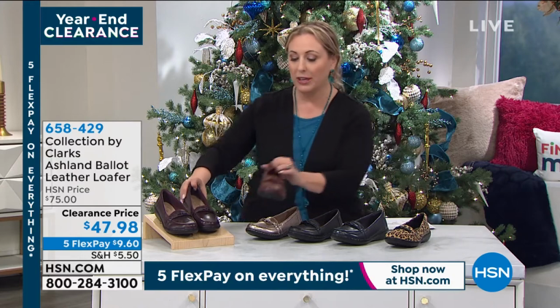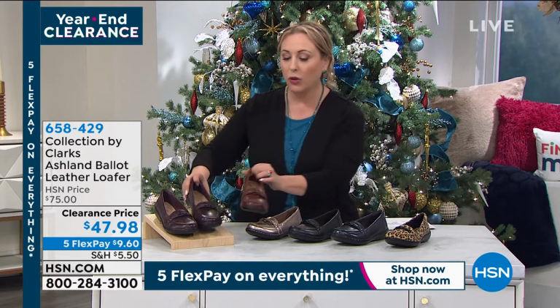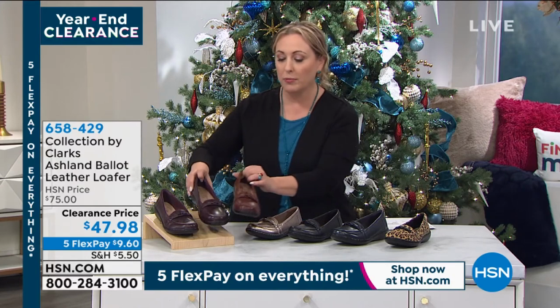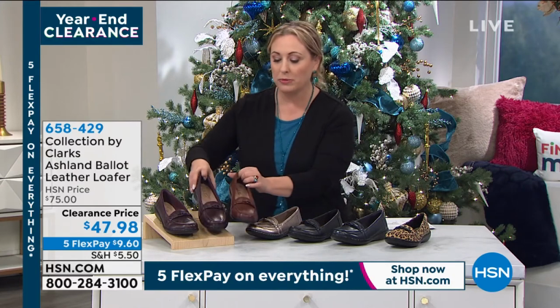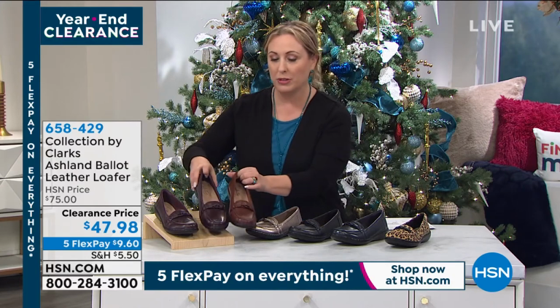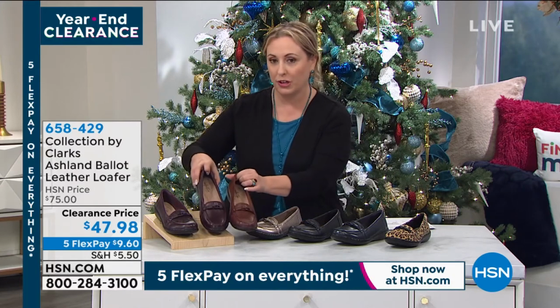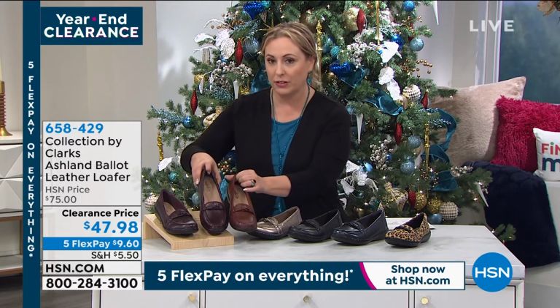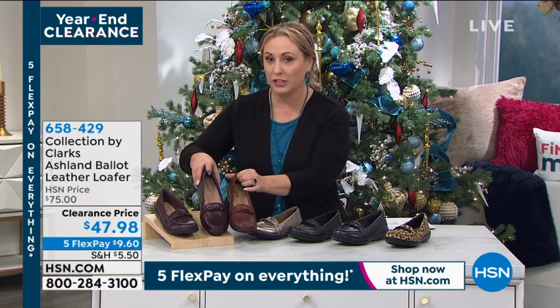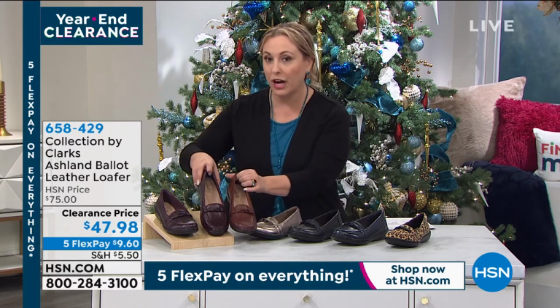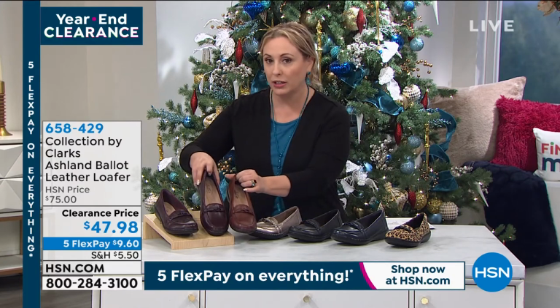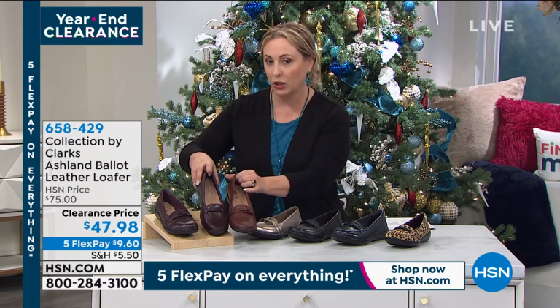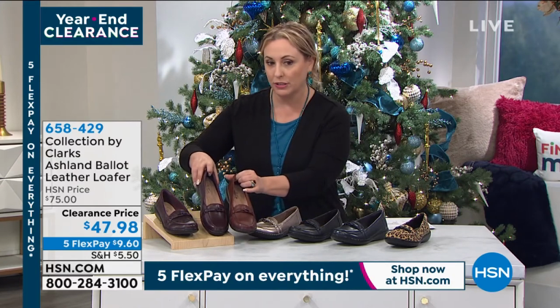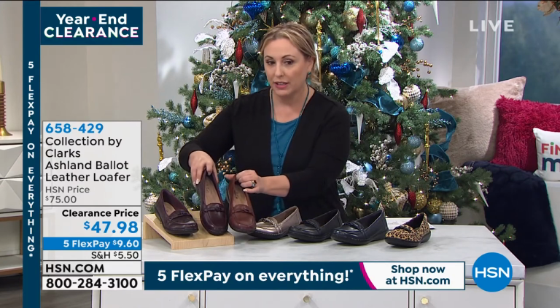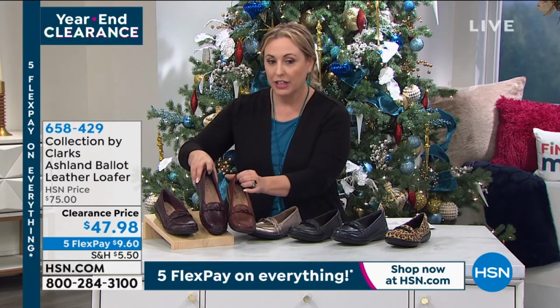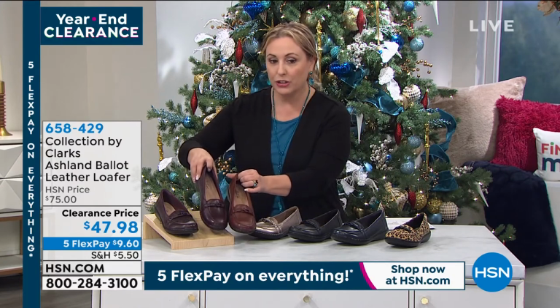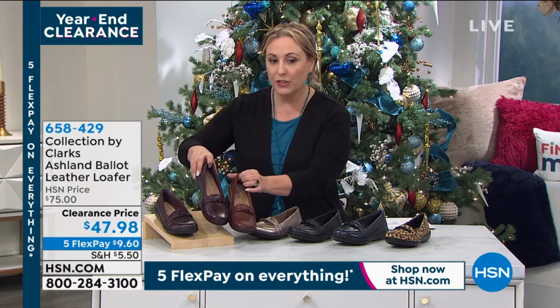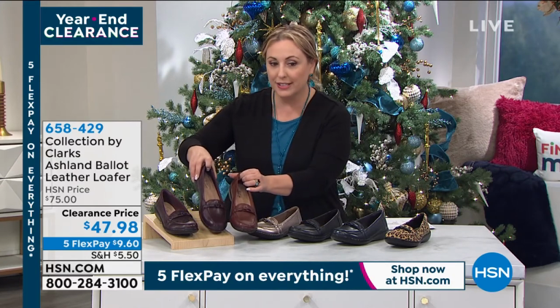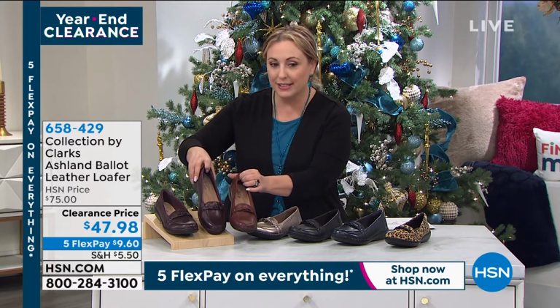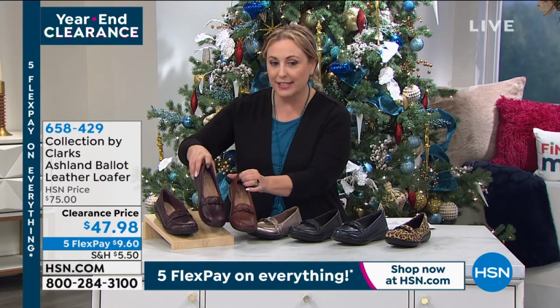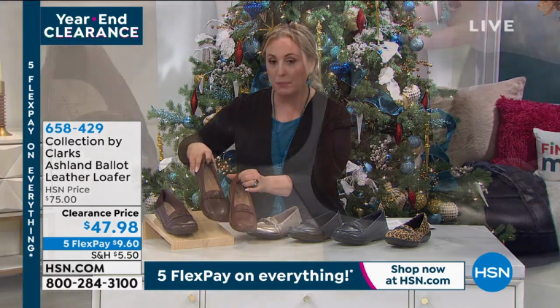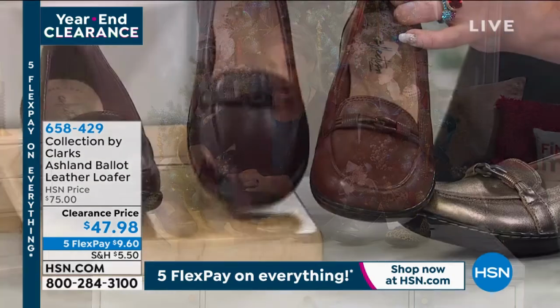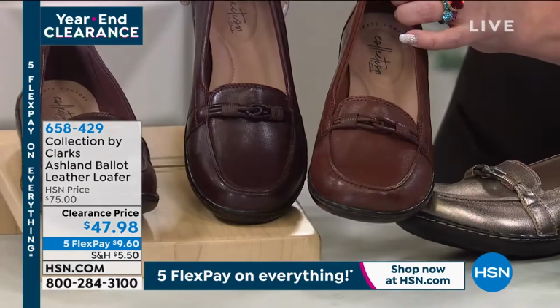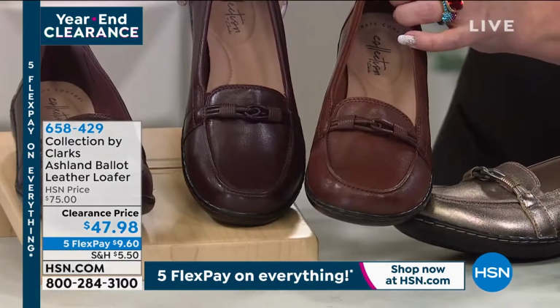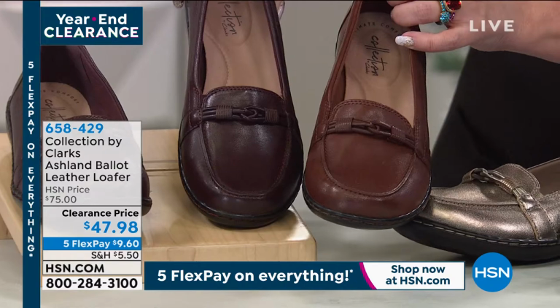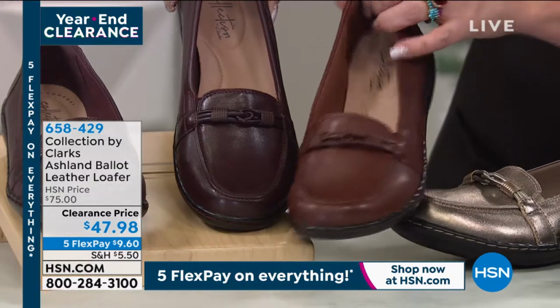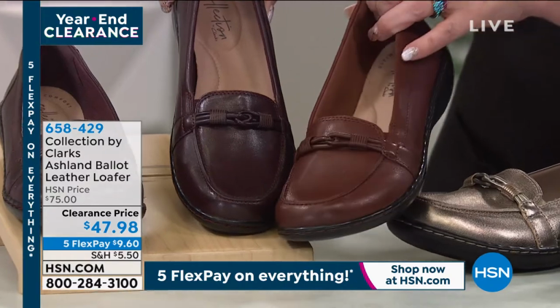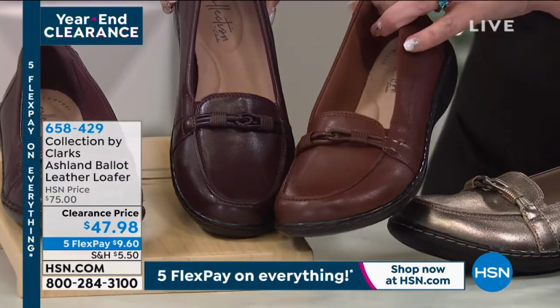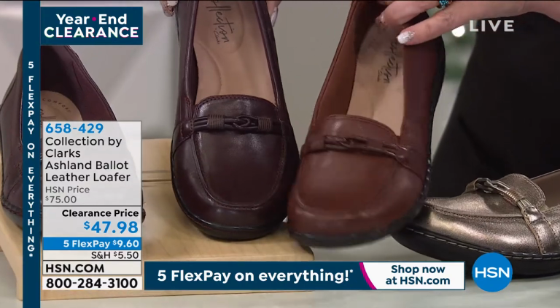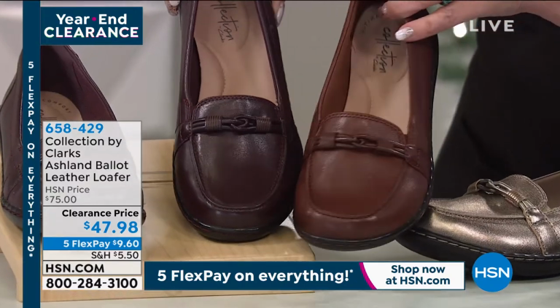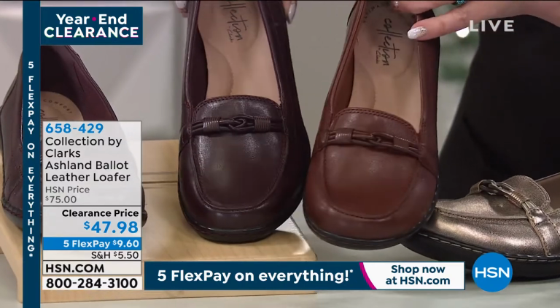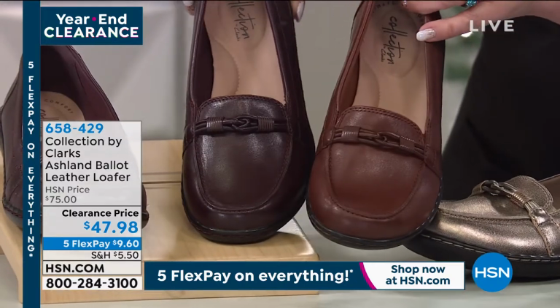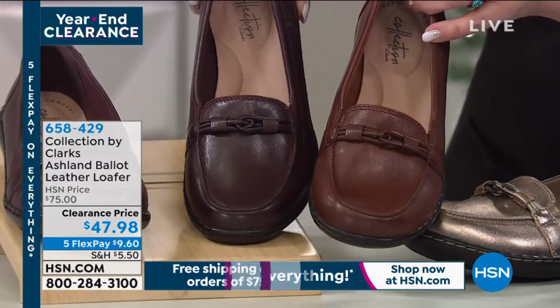Let me hold them up to each other, because they're kind of close. So this is the burgundy, and this is the mahogany.